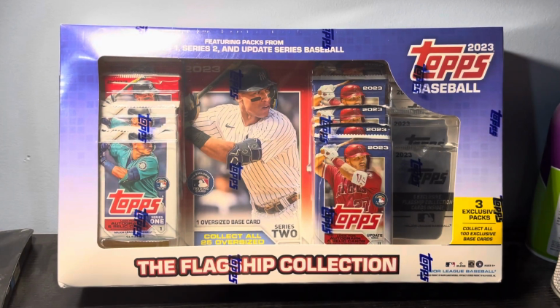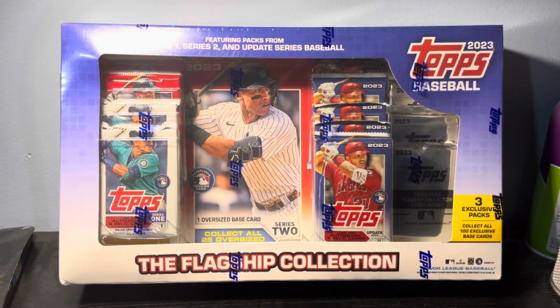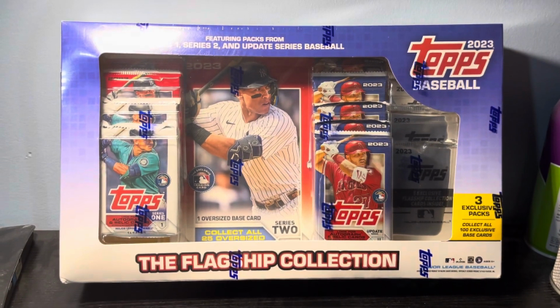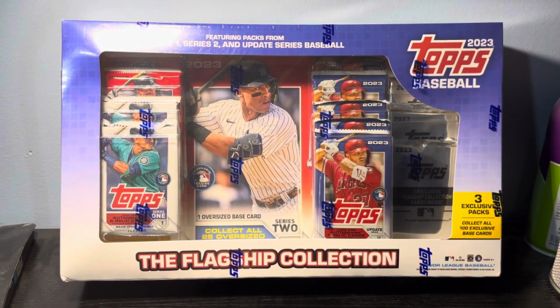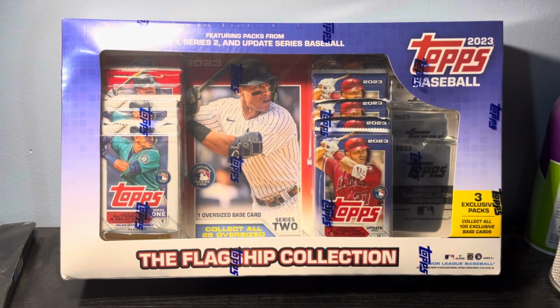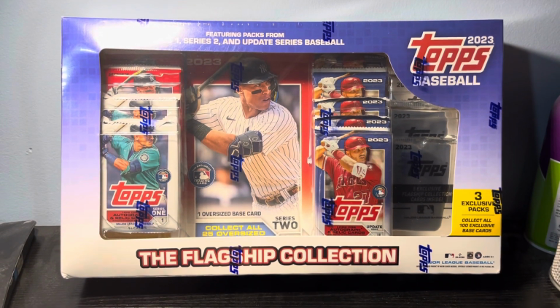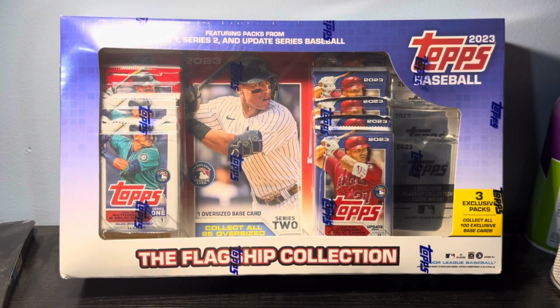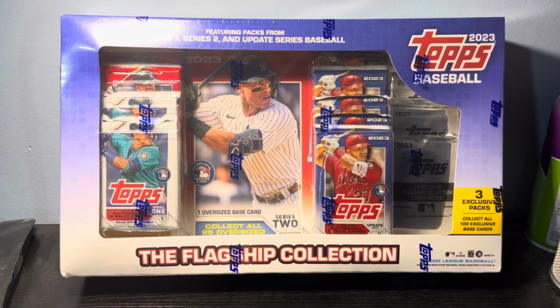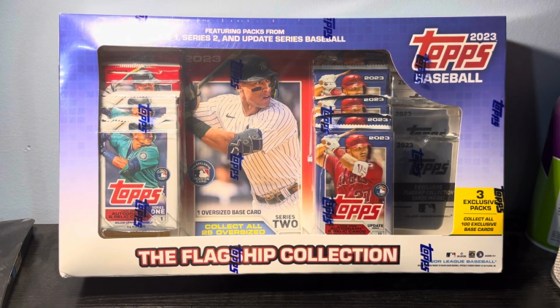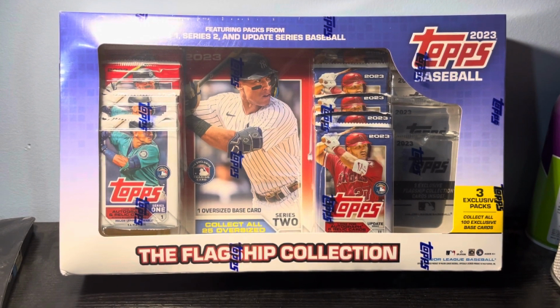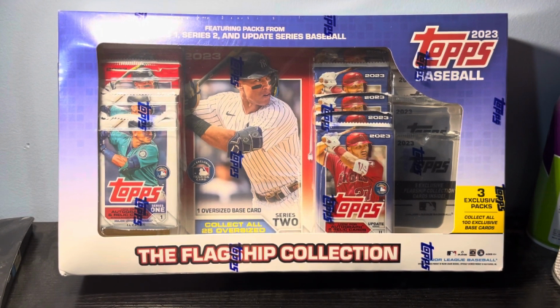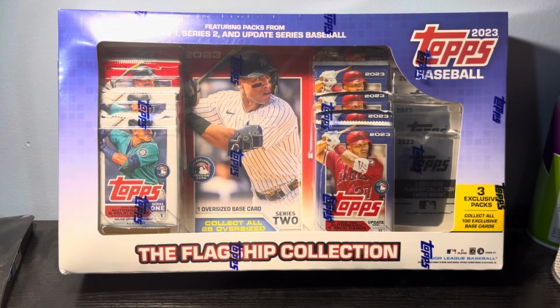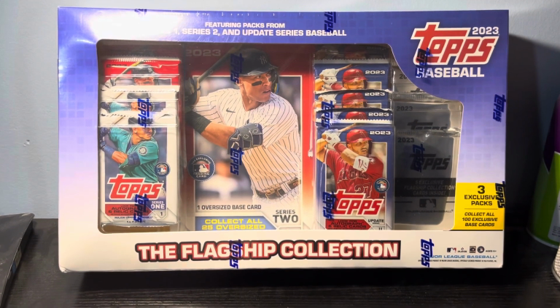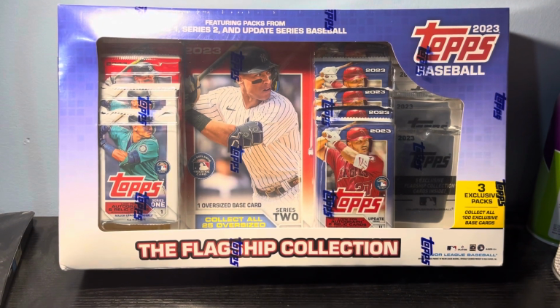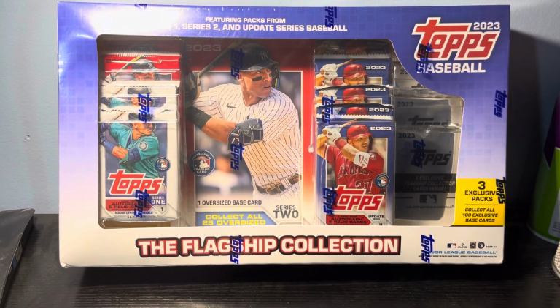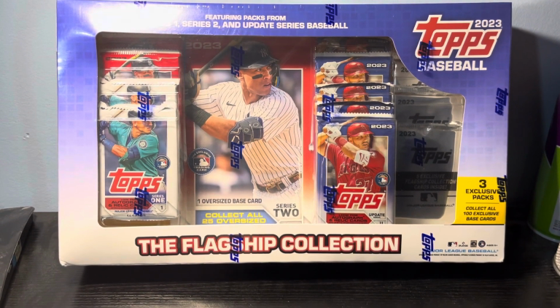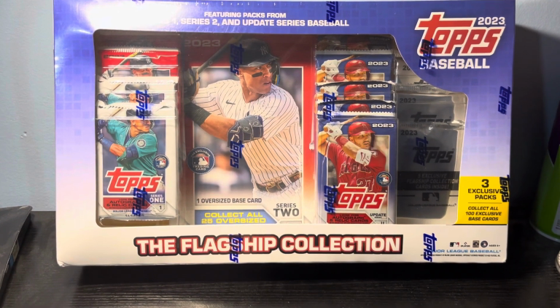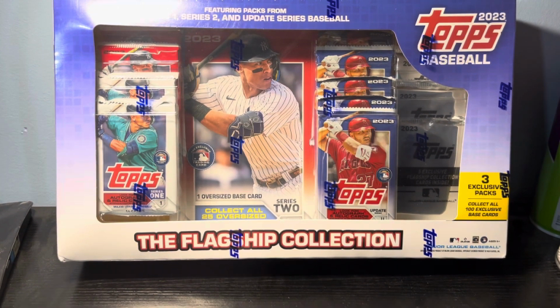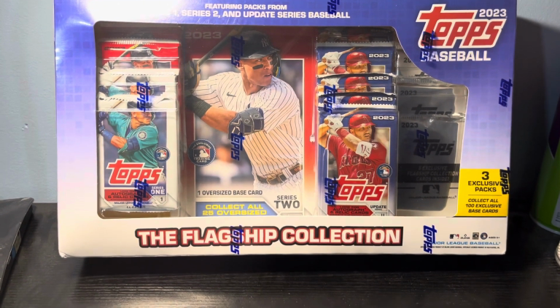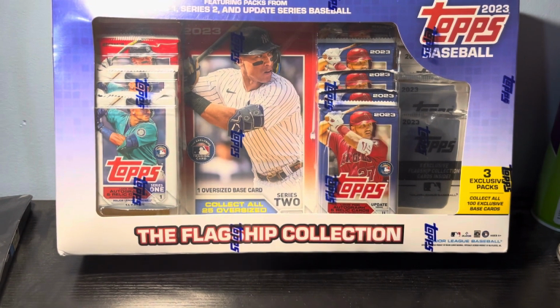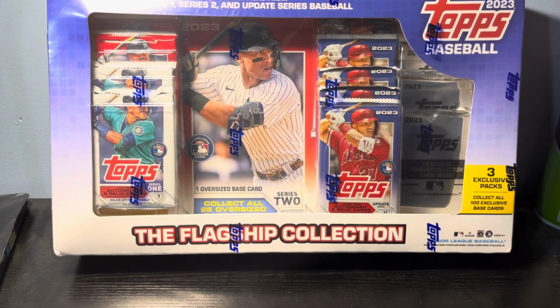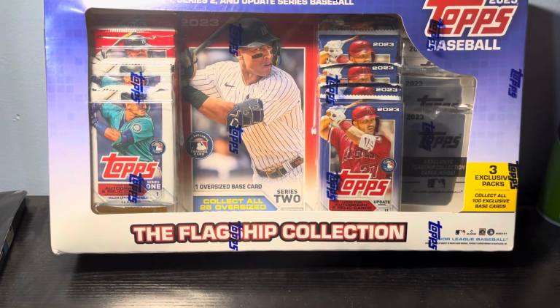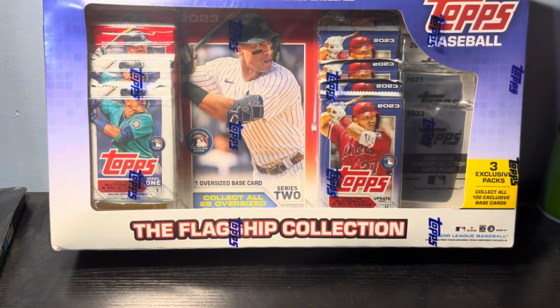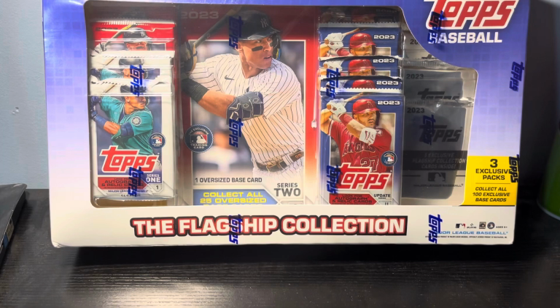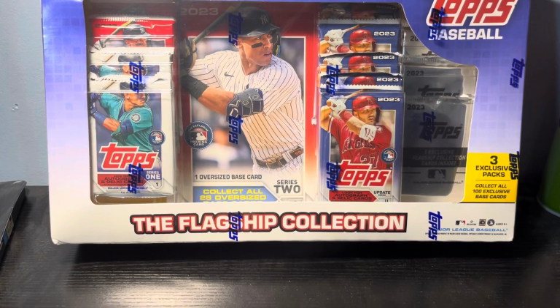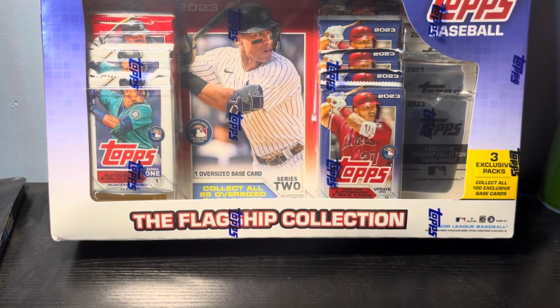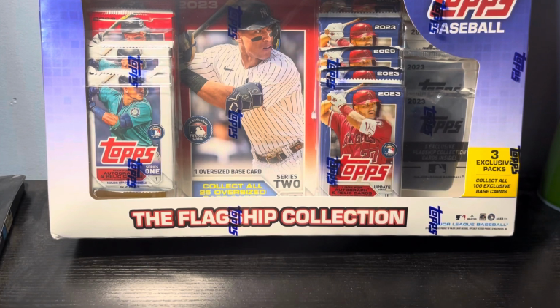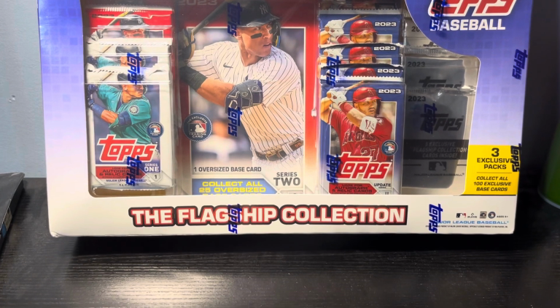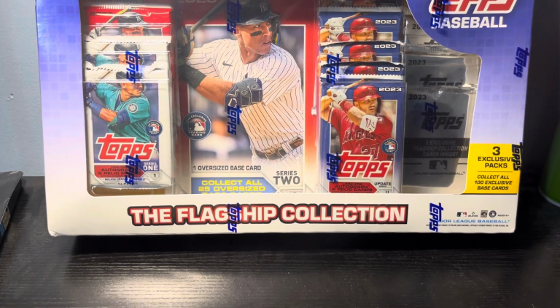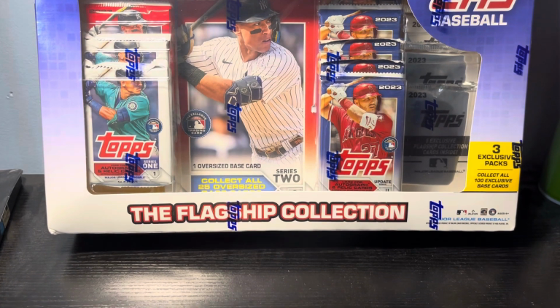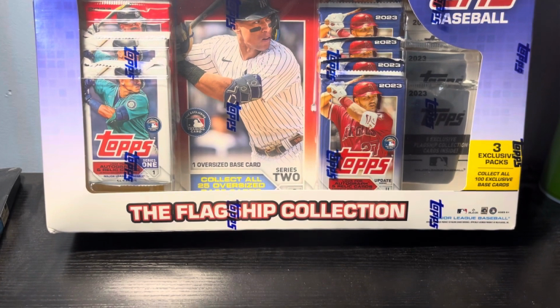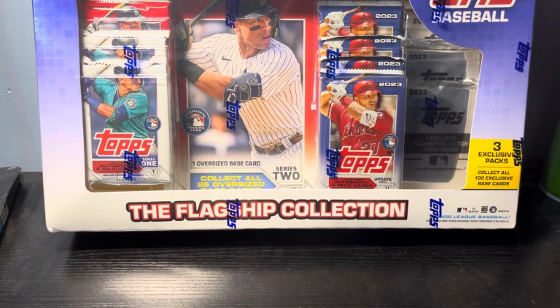Hey YouTube, what is going on? It's your traveling card puller back with another video.